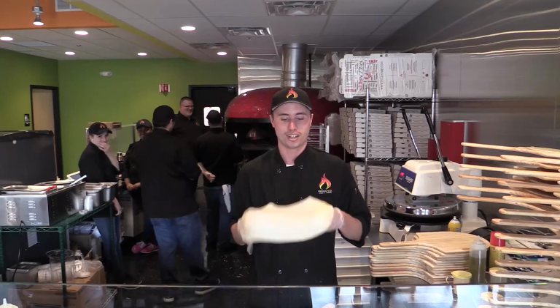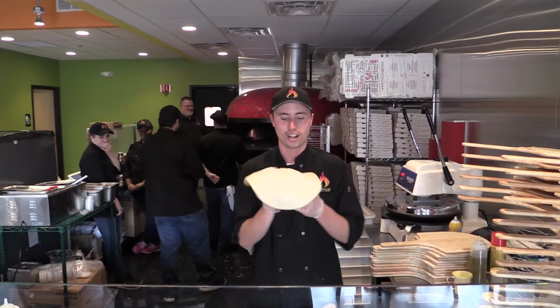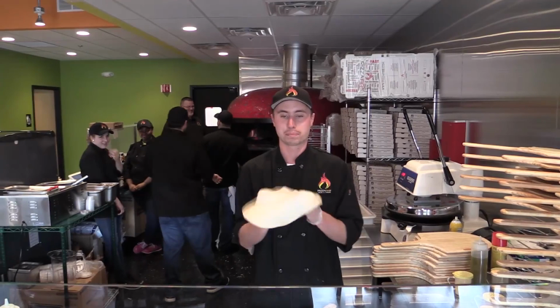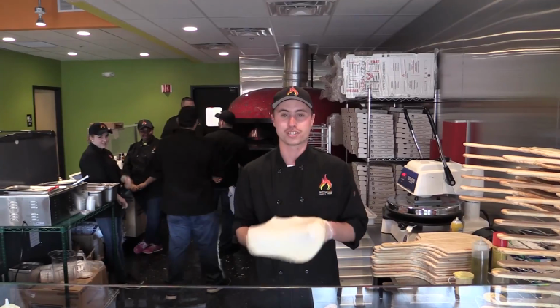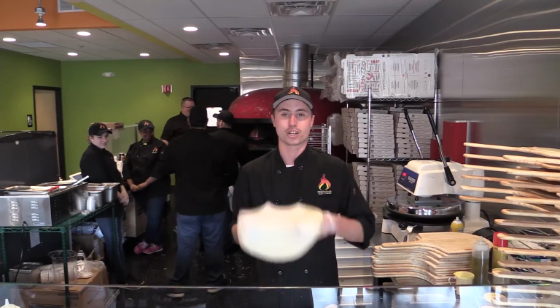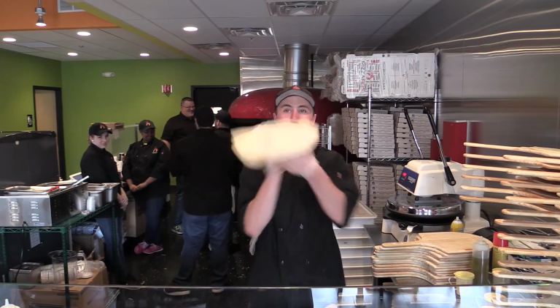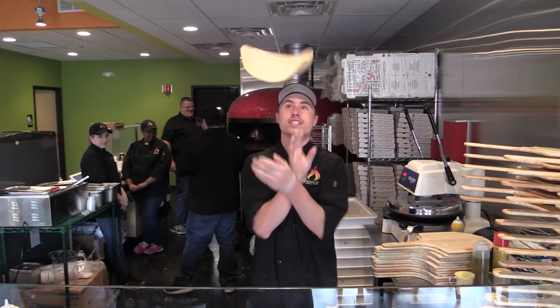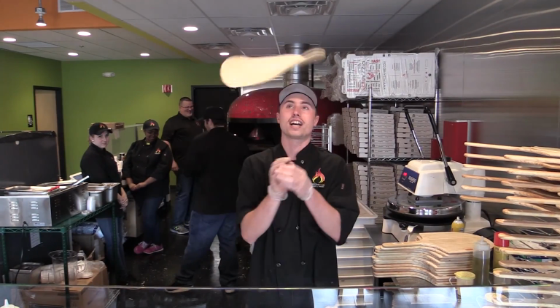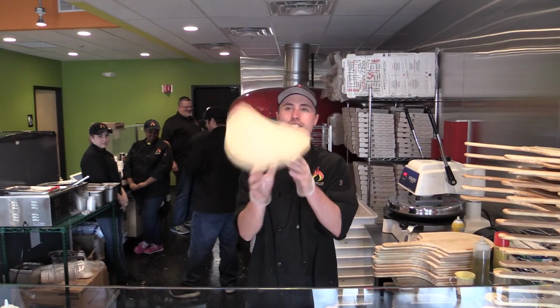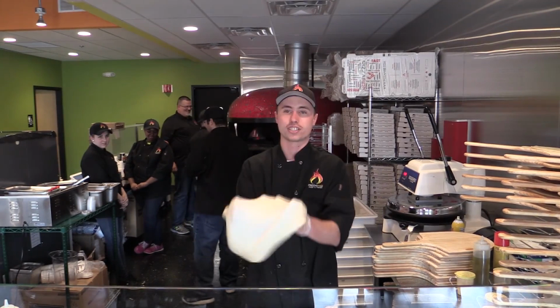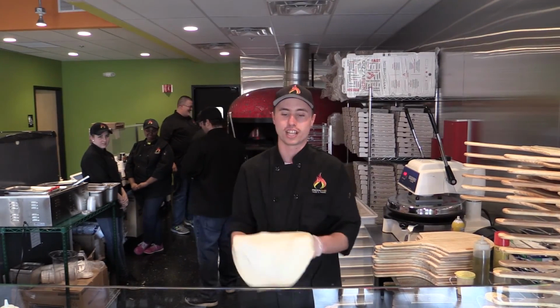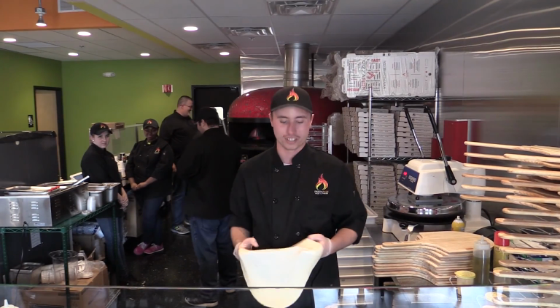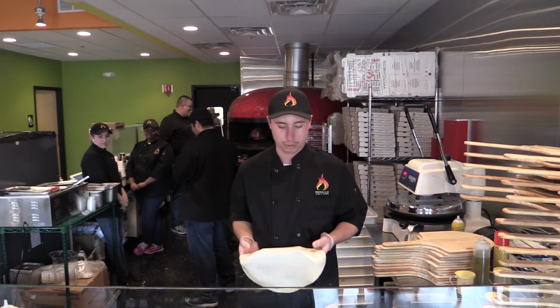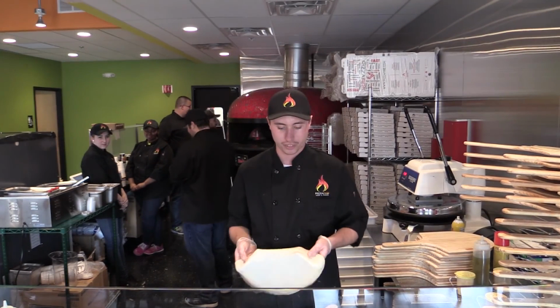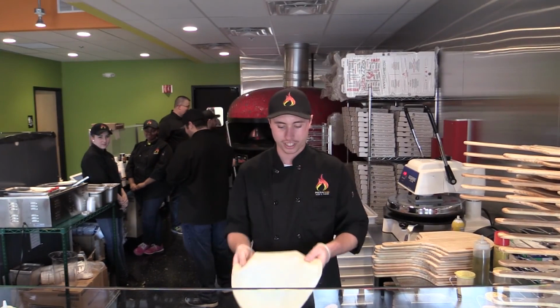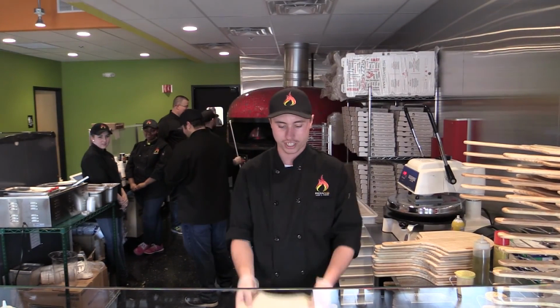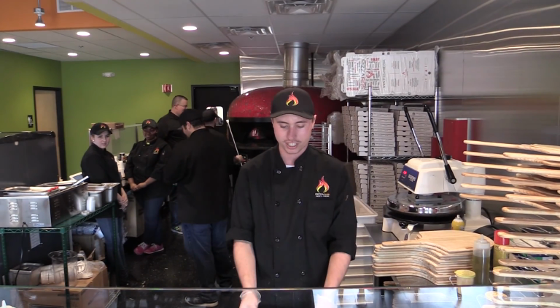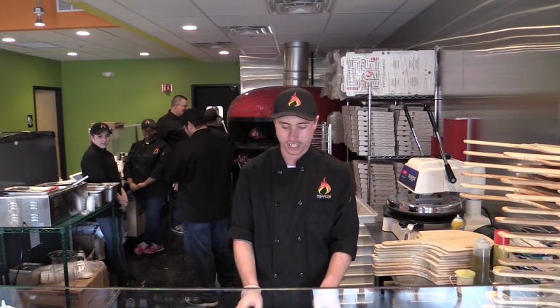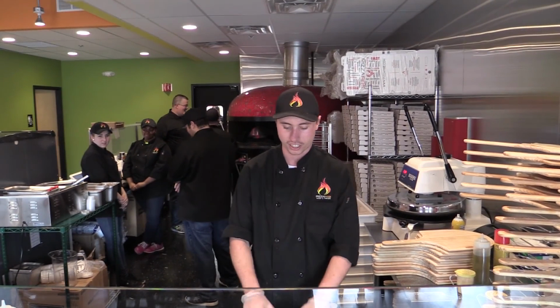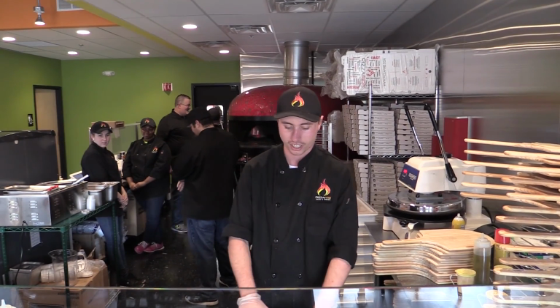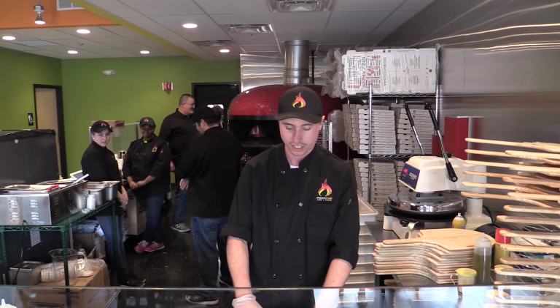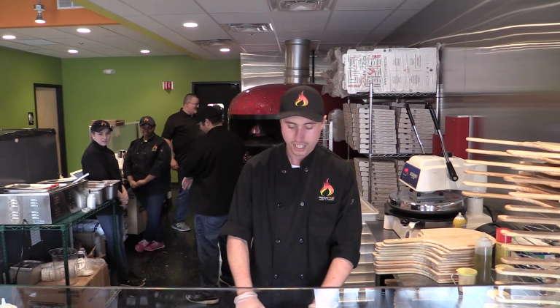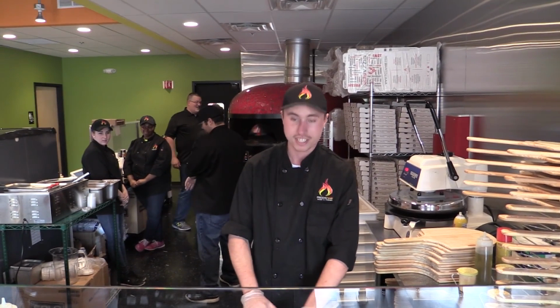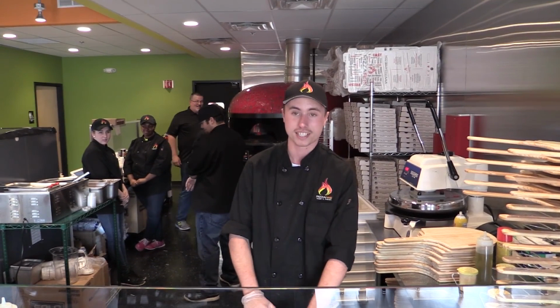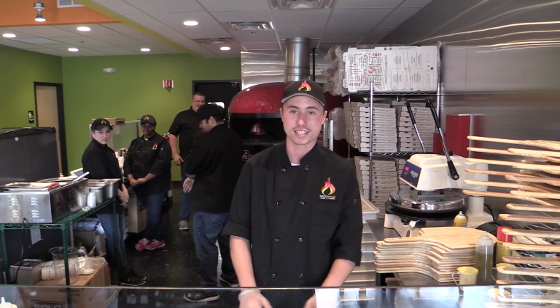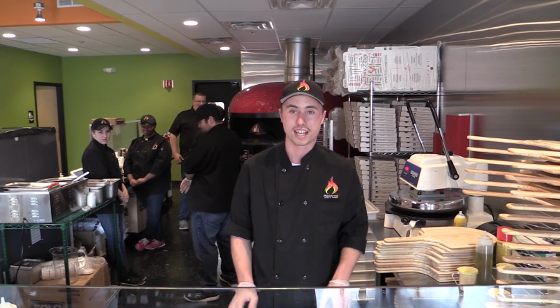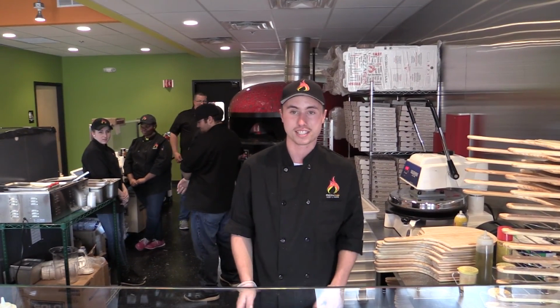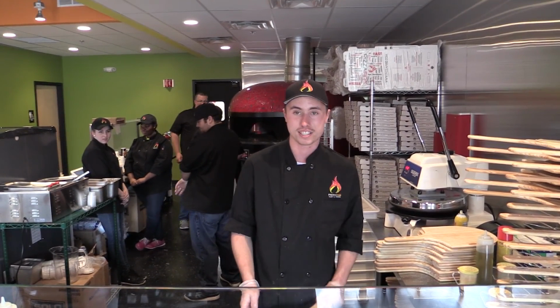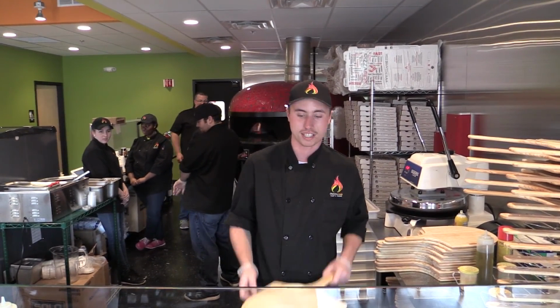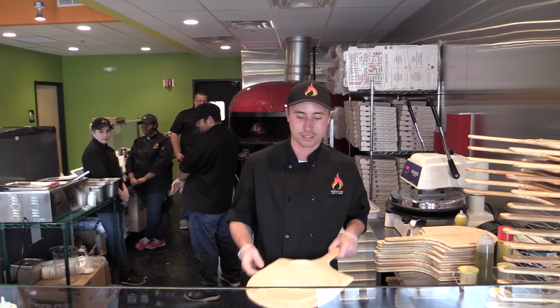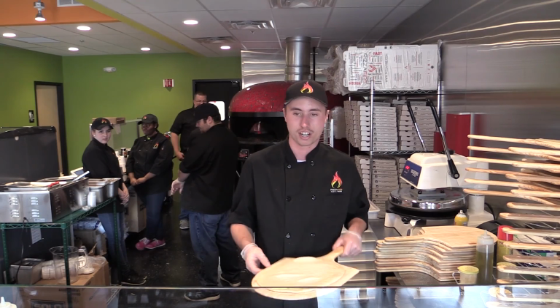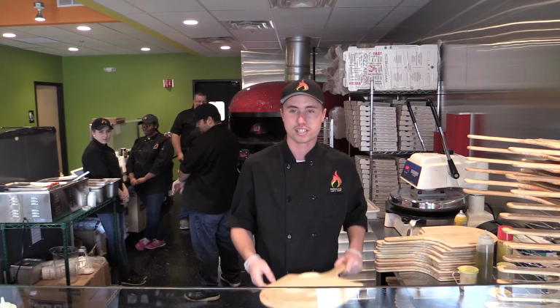All our pizzas are one size, they're 11 to 12 inches, cut into six slices, thin crust.